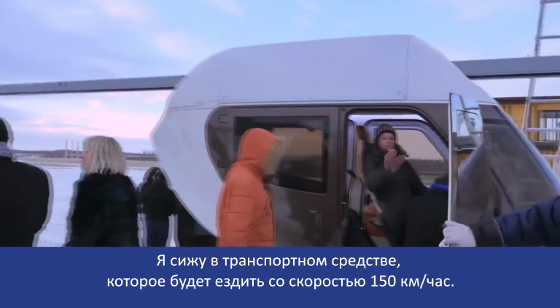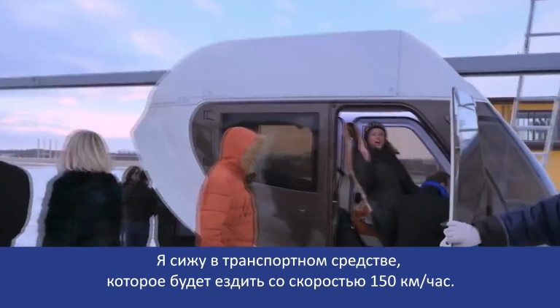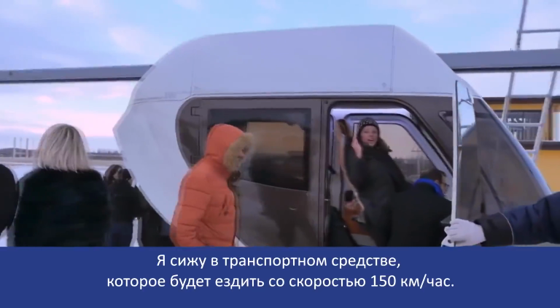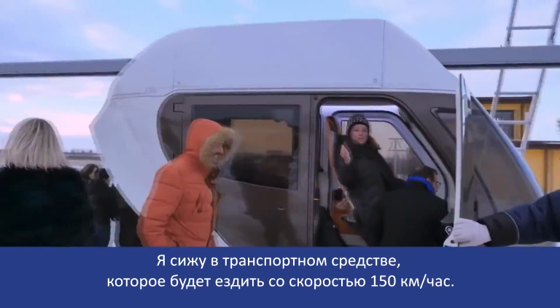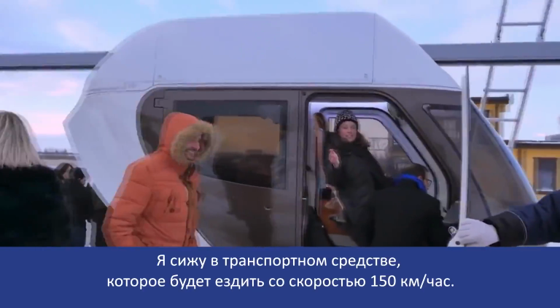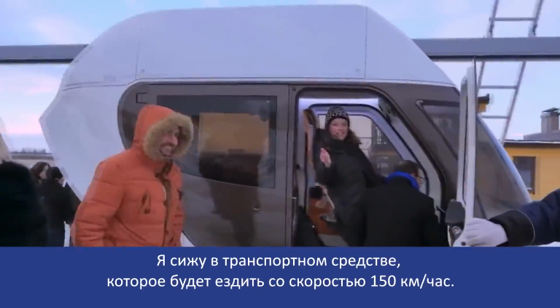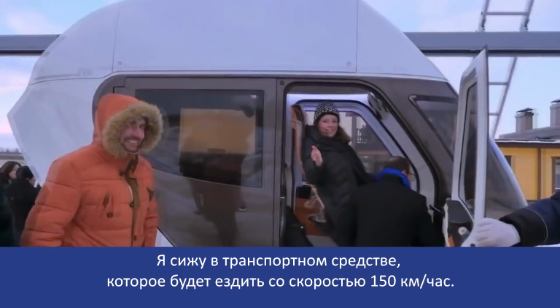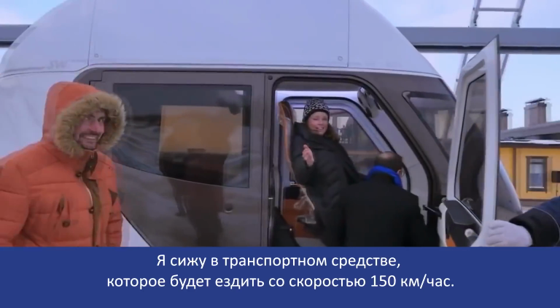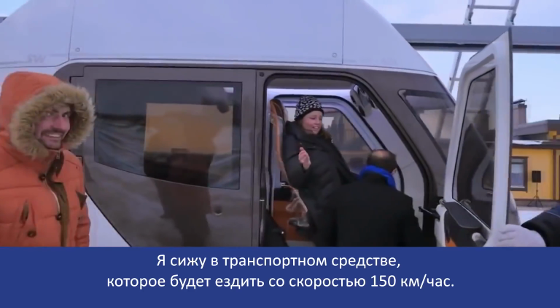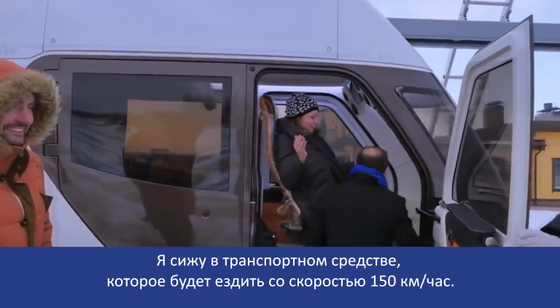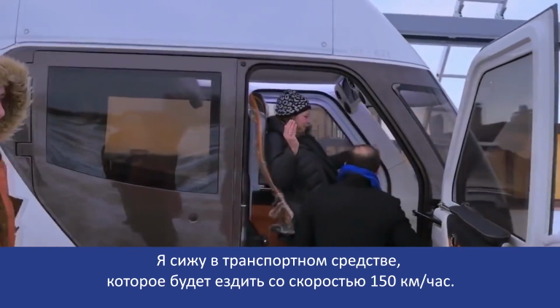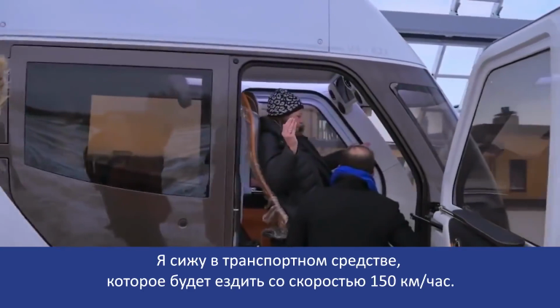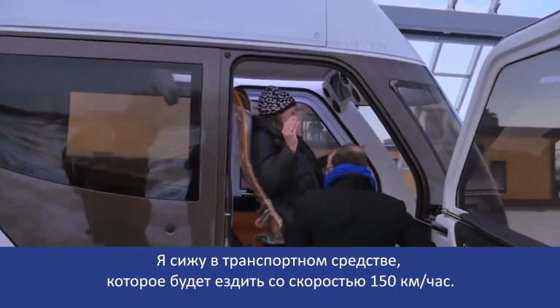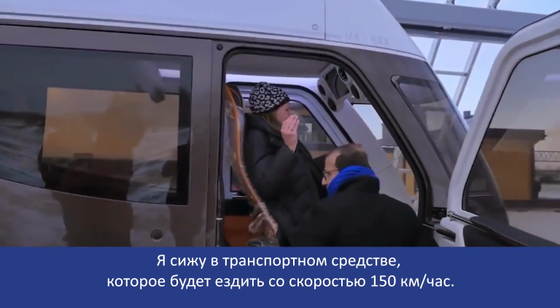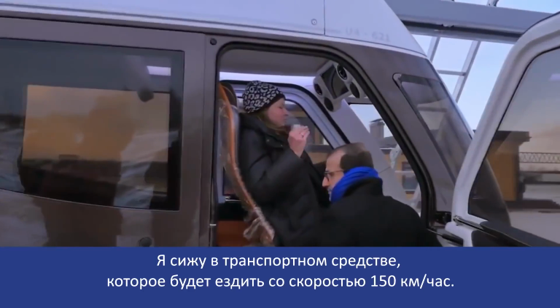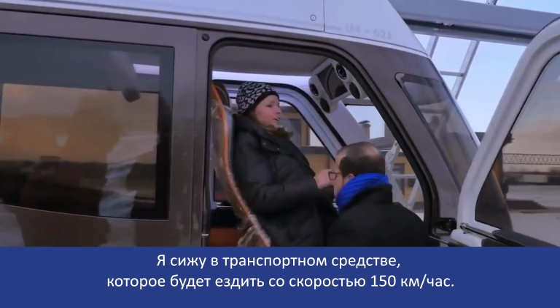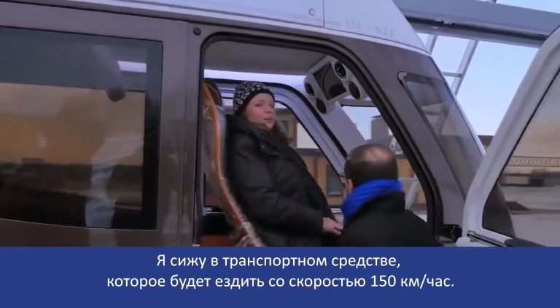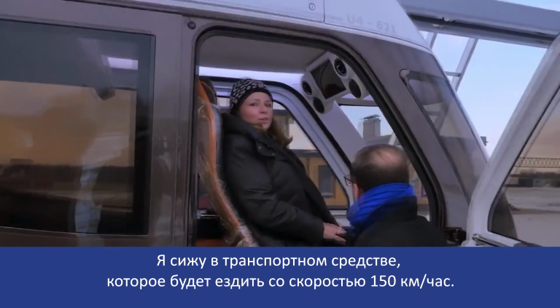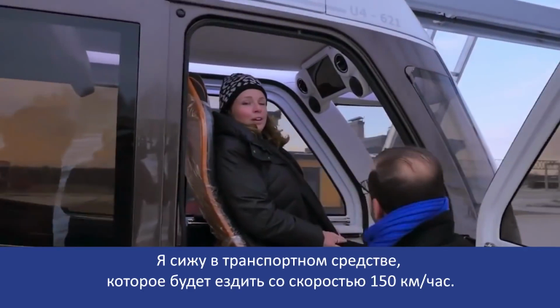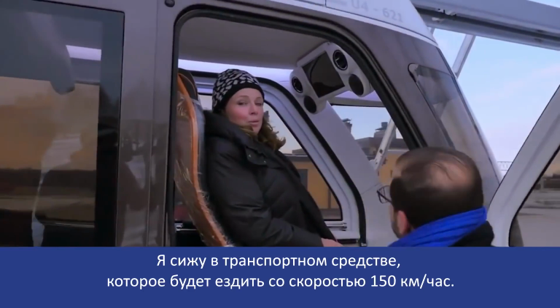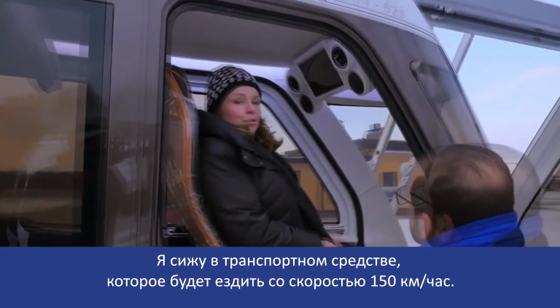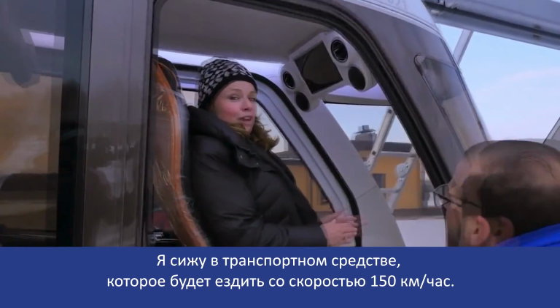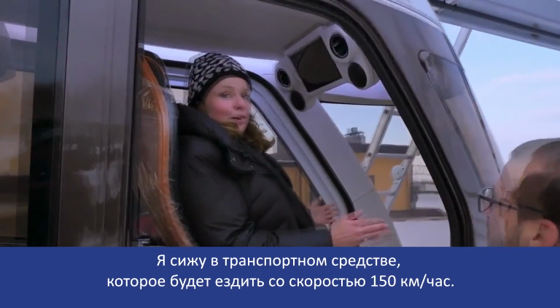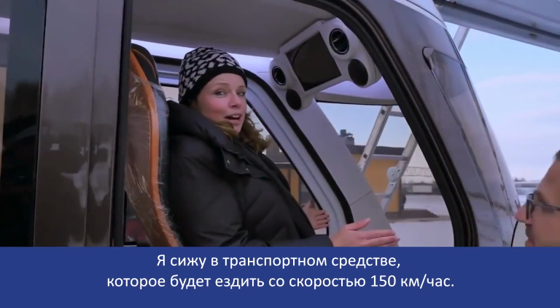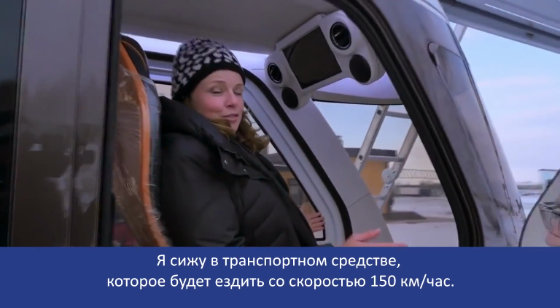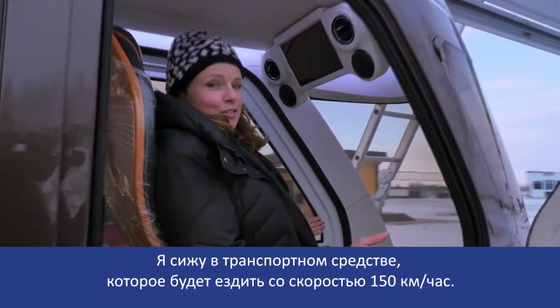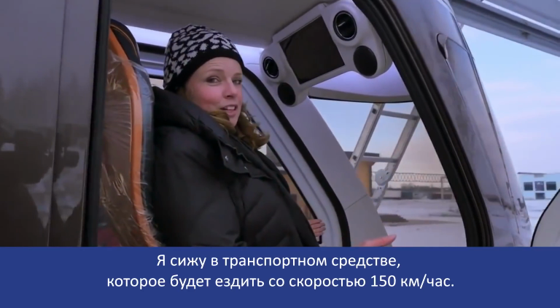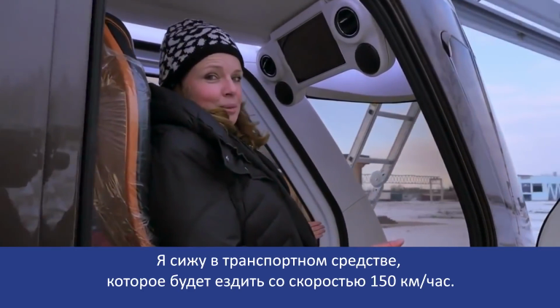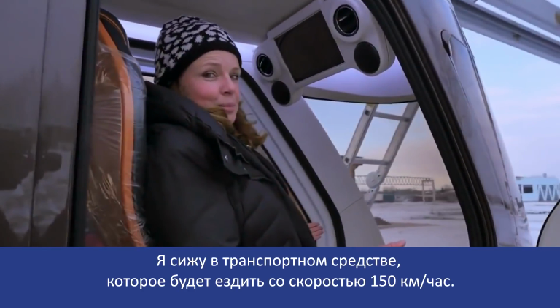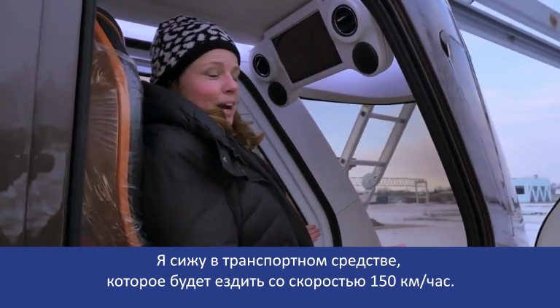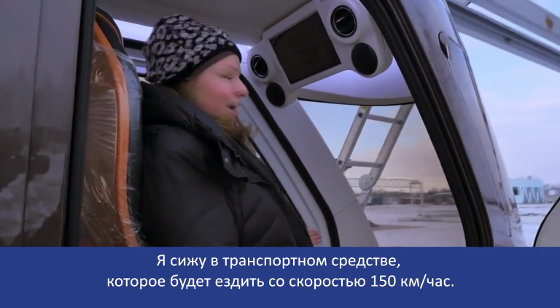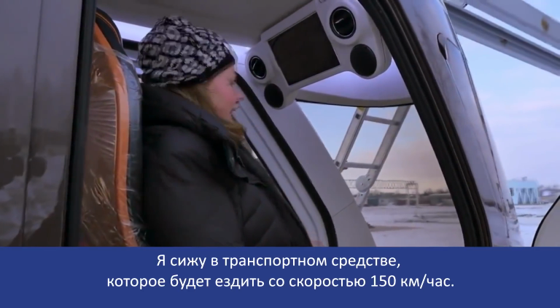So I am sitting in a vehicle that will travel 150 km per hour.